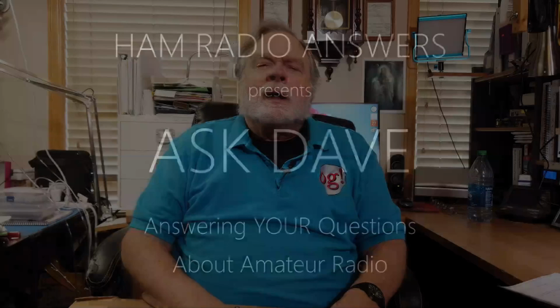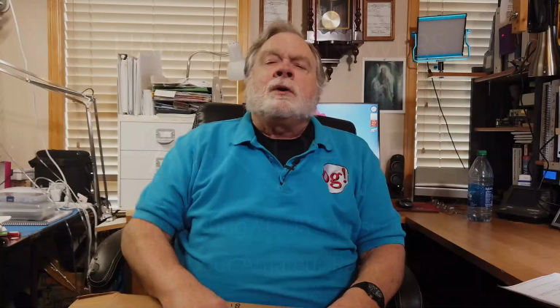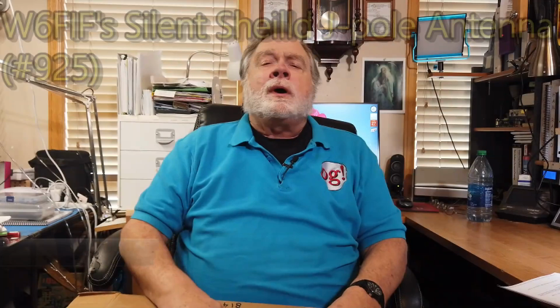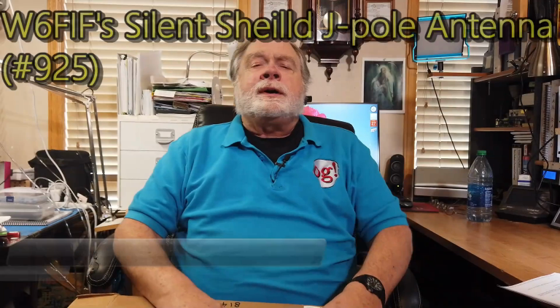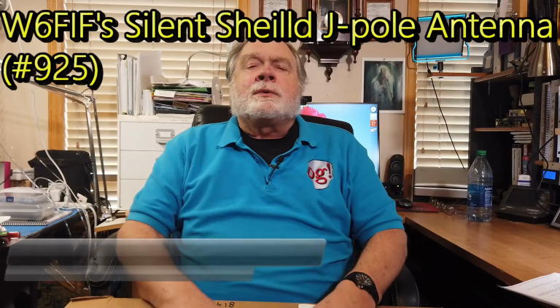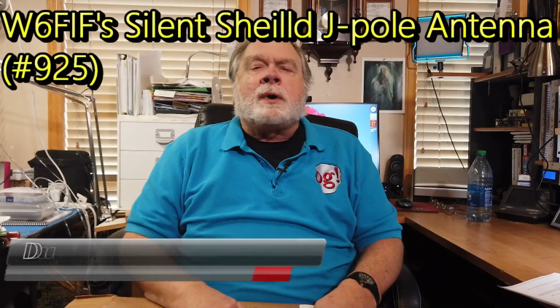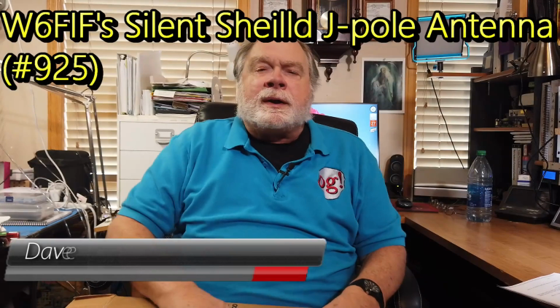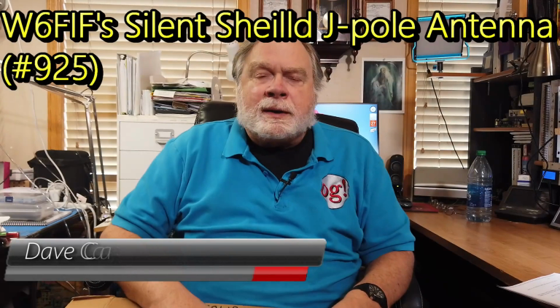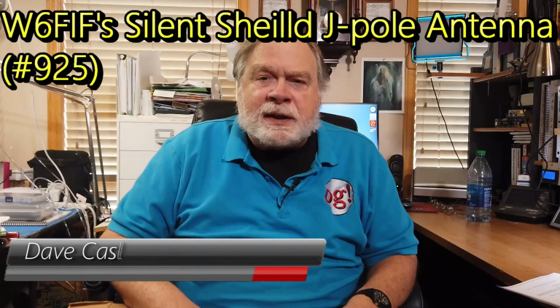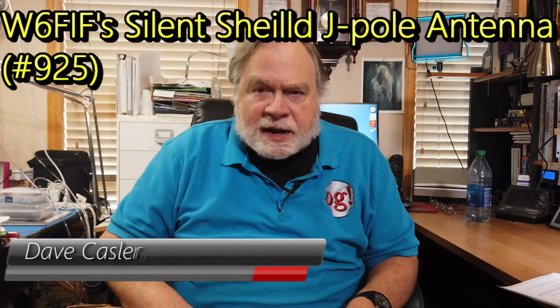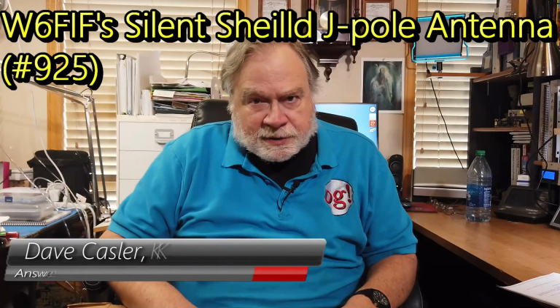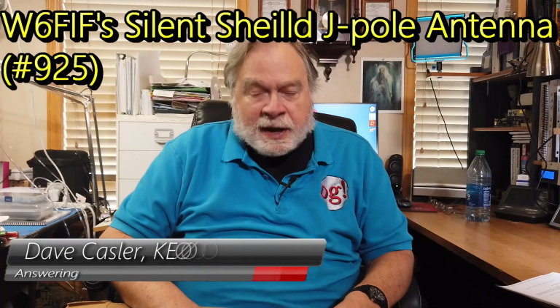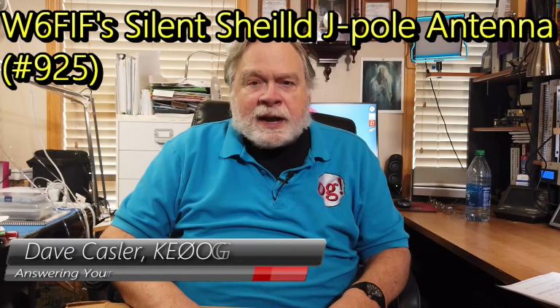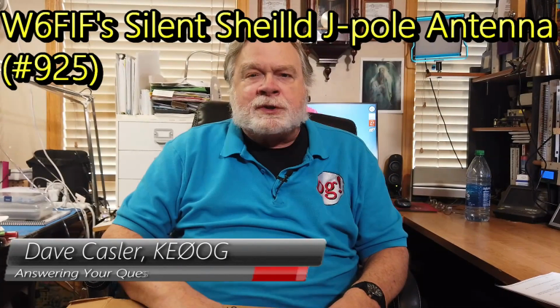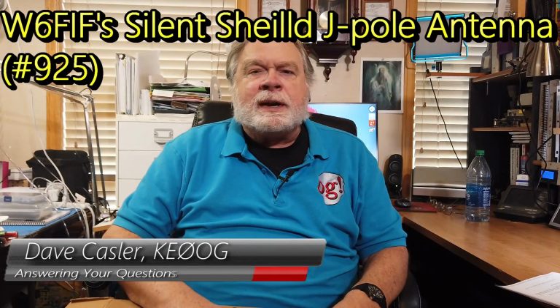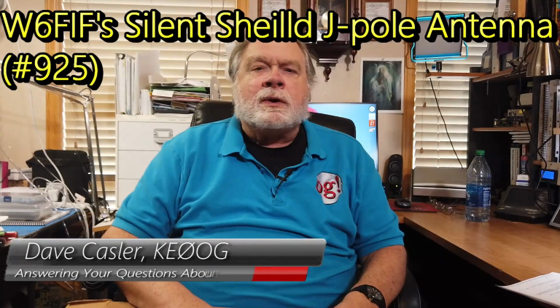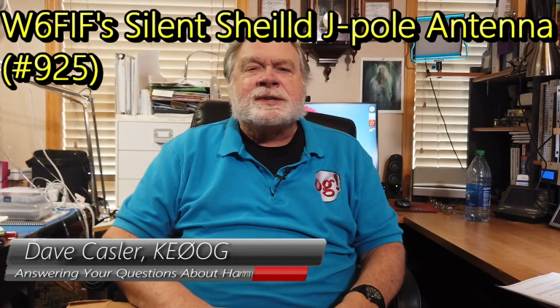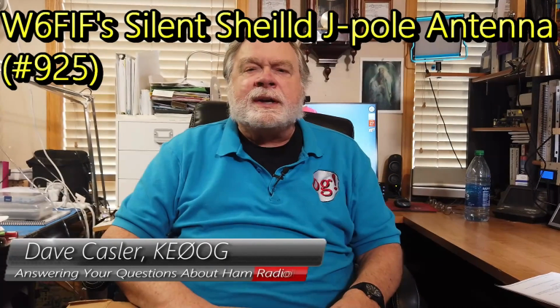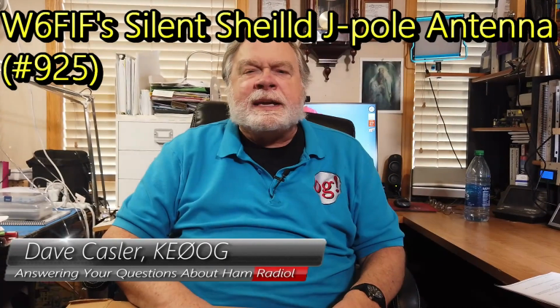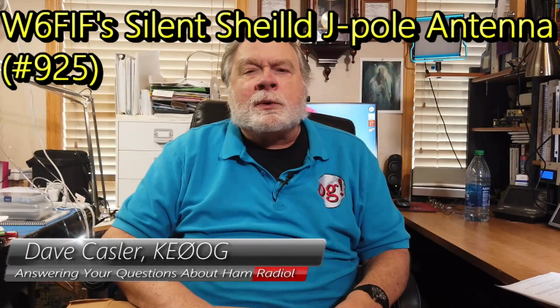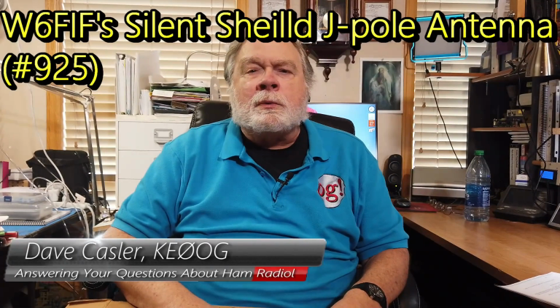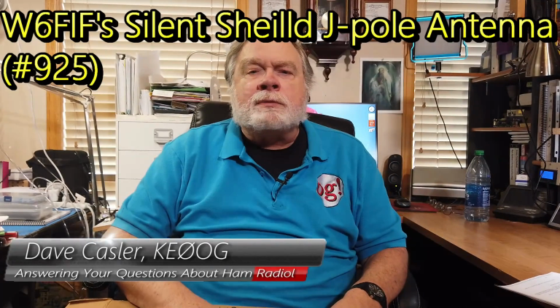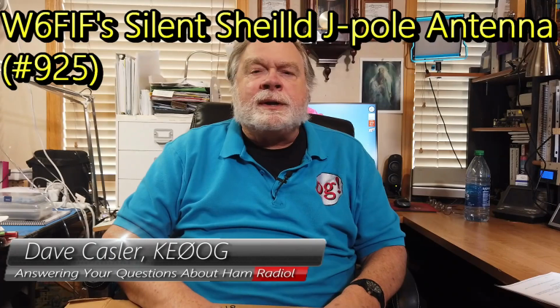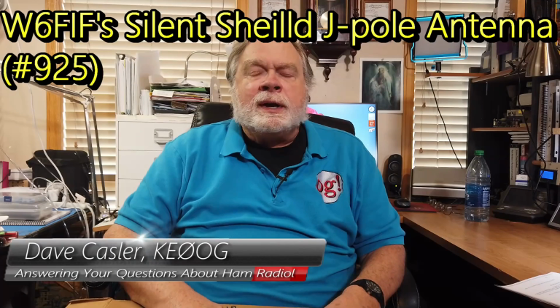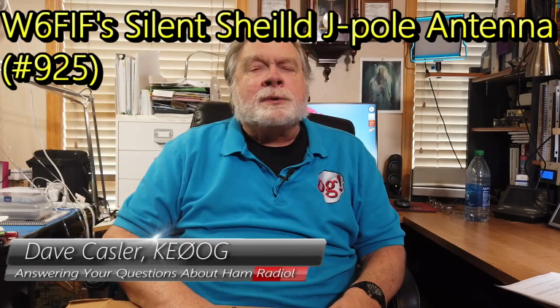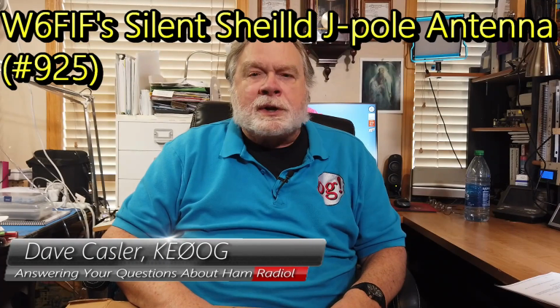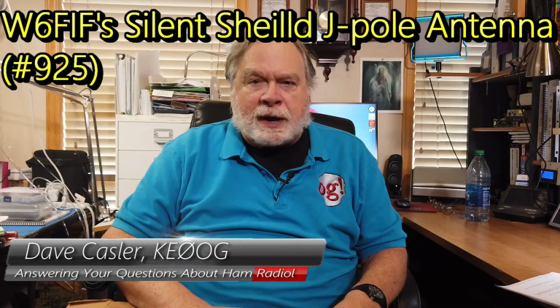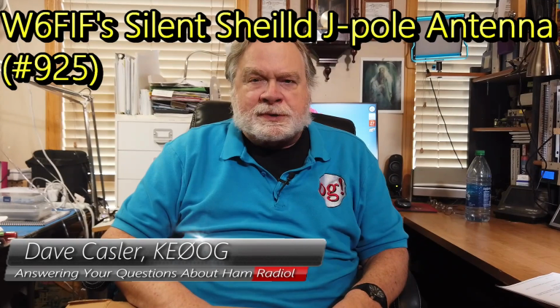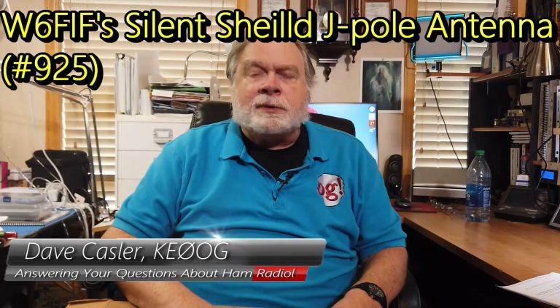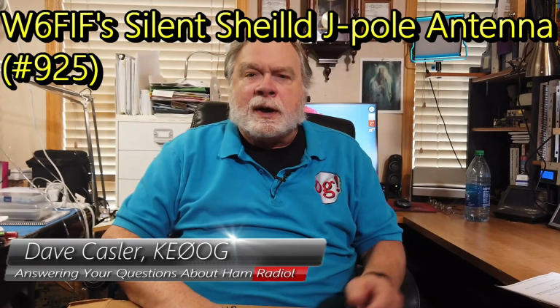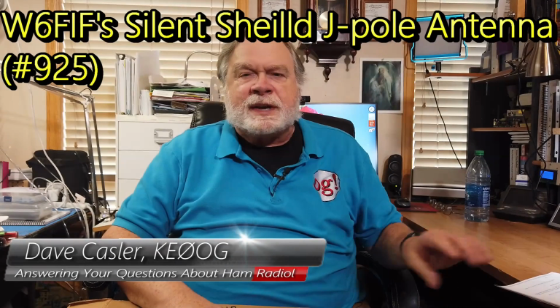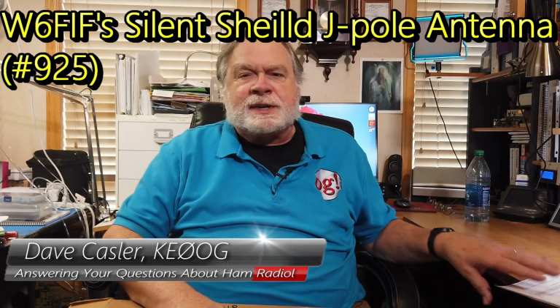Hello, Augies Worldwide. I'm Dave Kassler, Amateur Radio Callsign KE0OG, here with another episode of S. Dave.